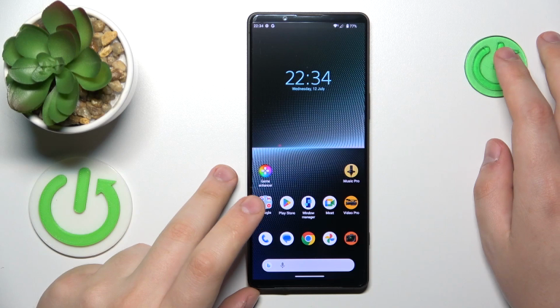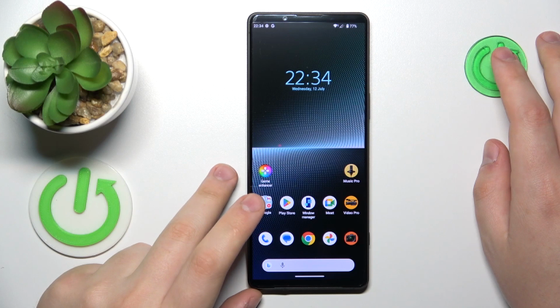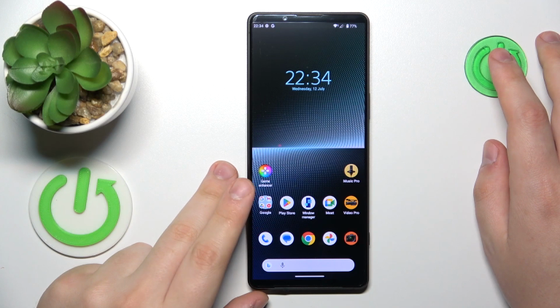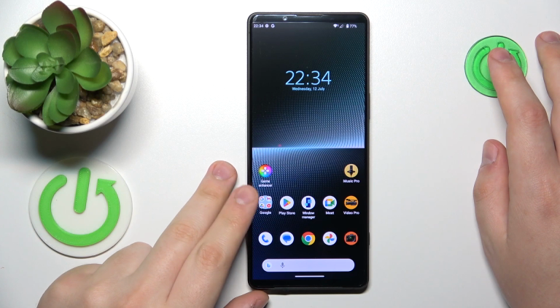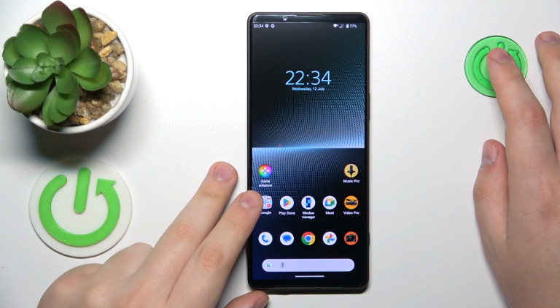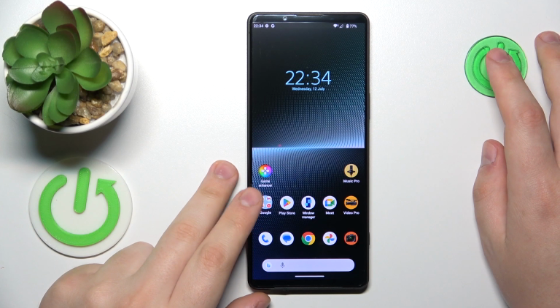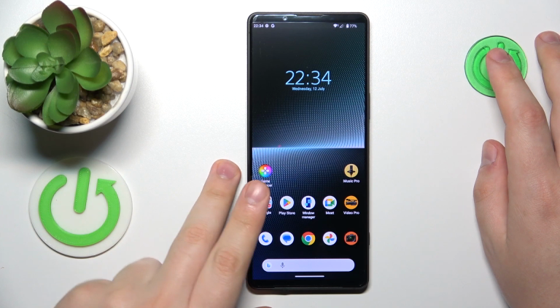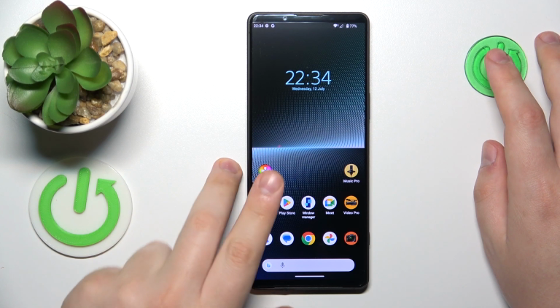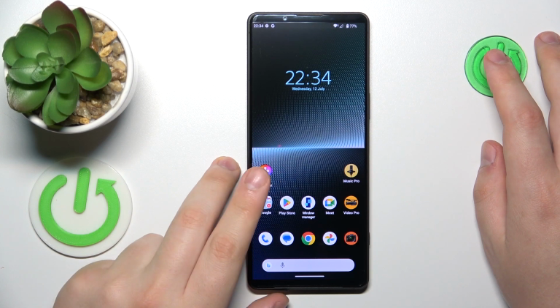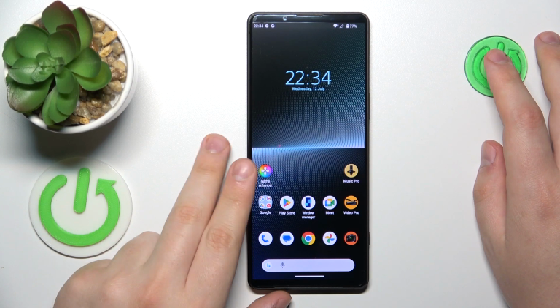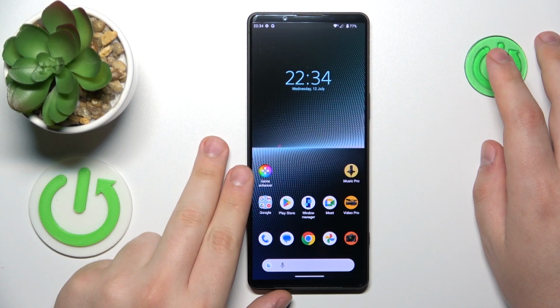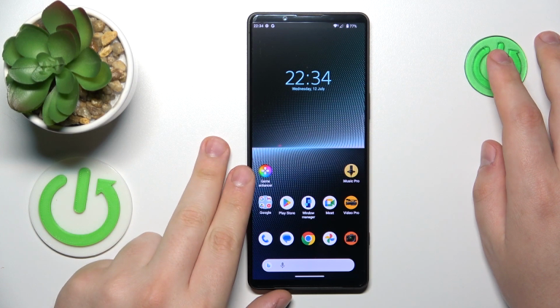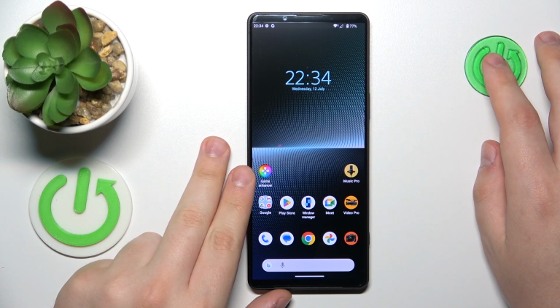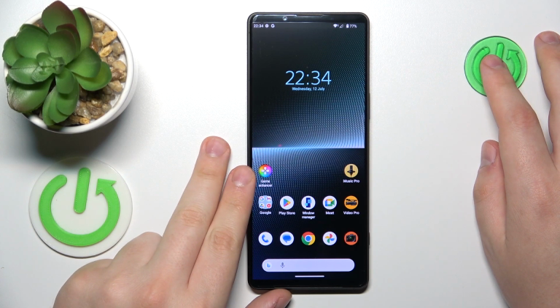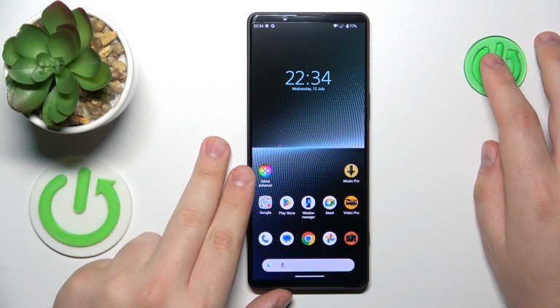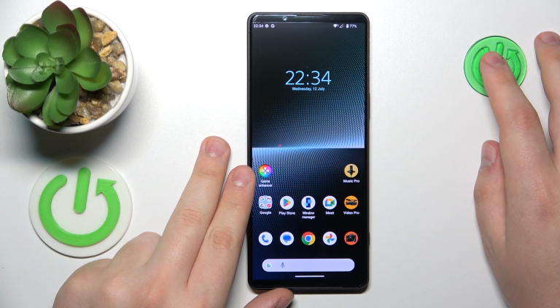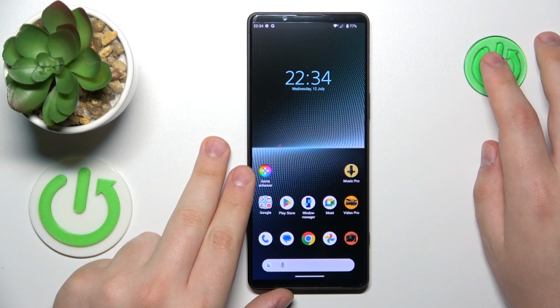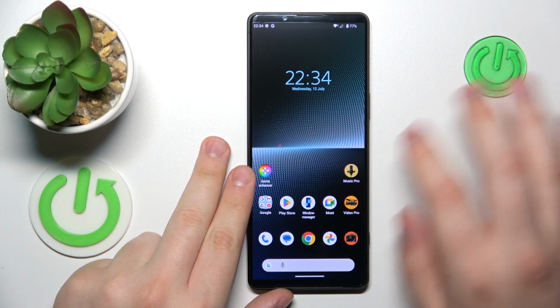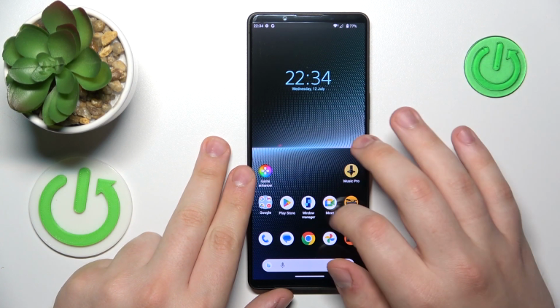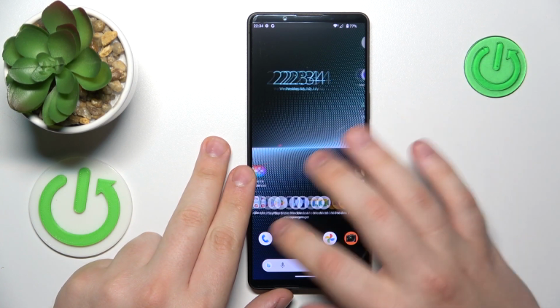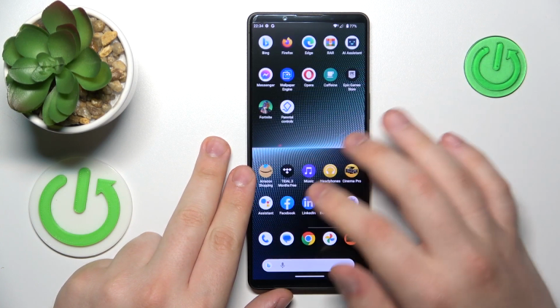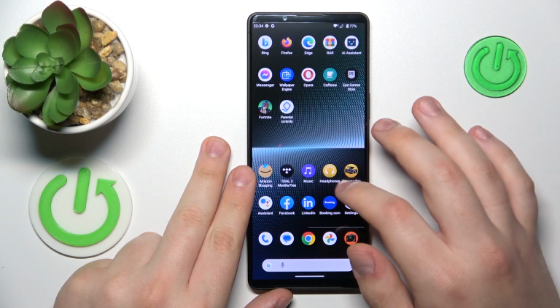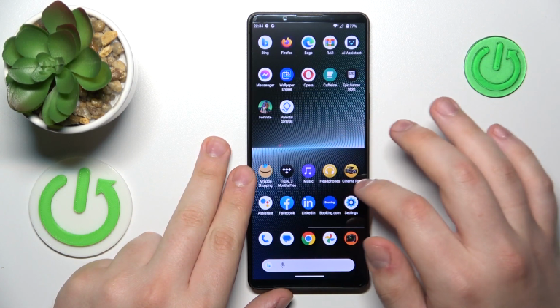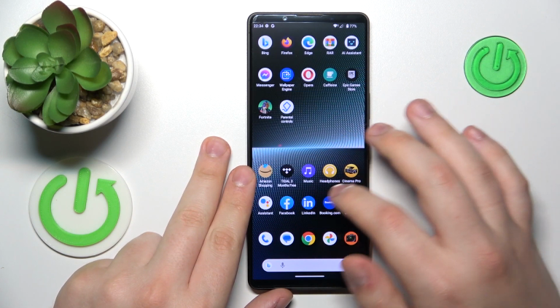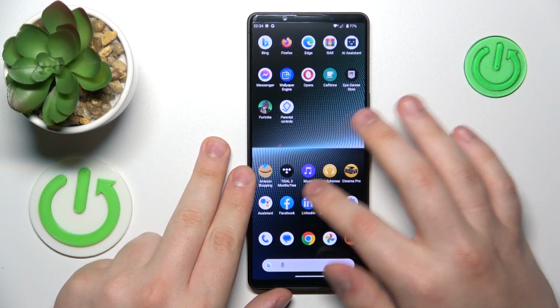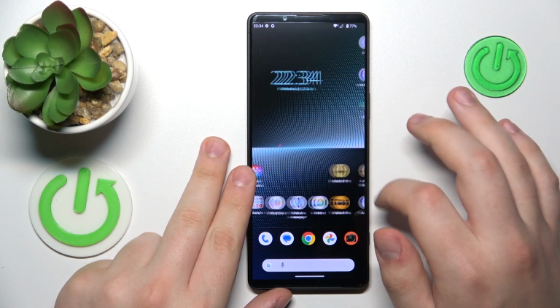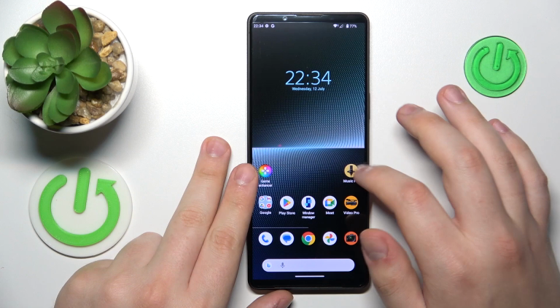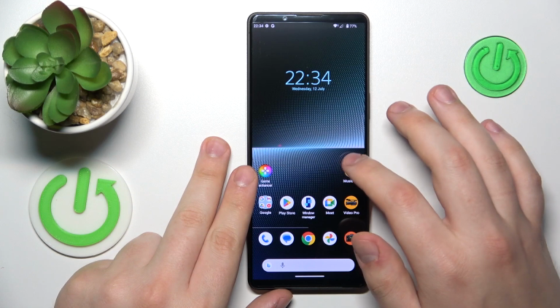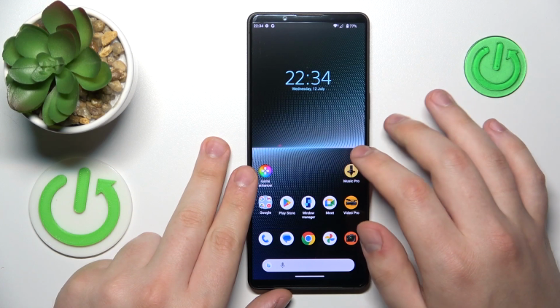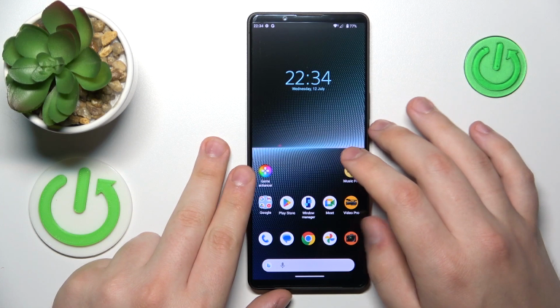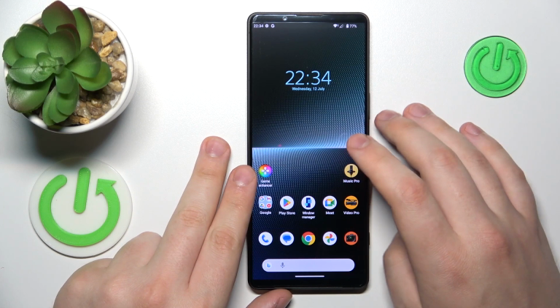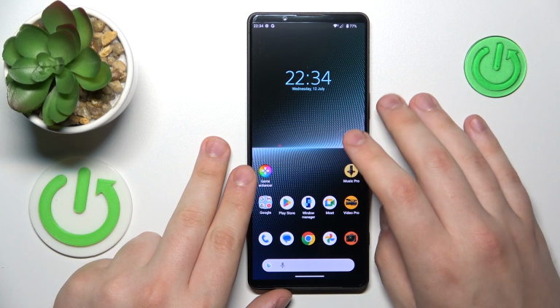This is Sony Xperia 1 Mark V, and today I will show how you can set up a VPN connection on this device.